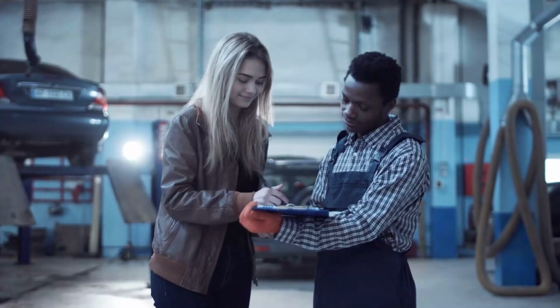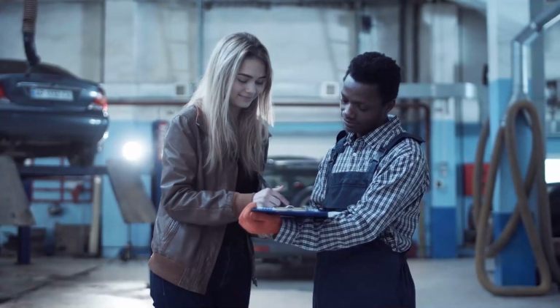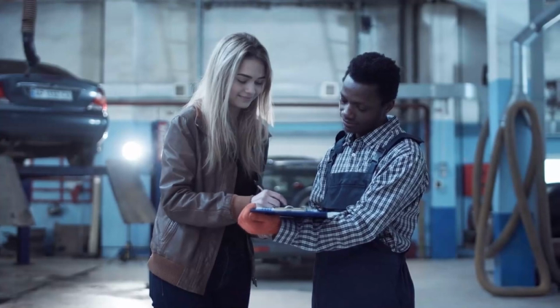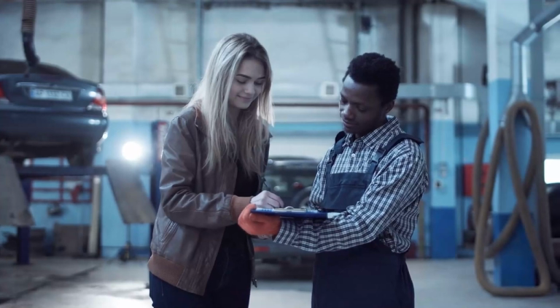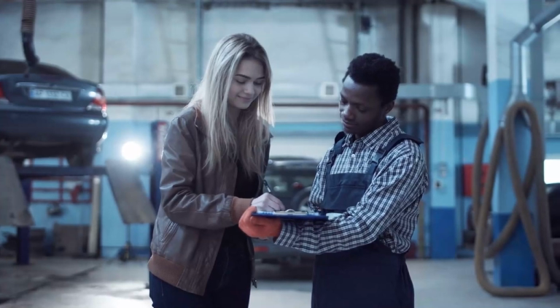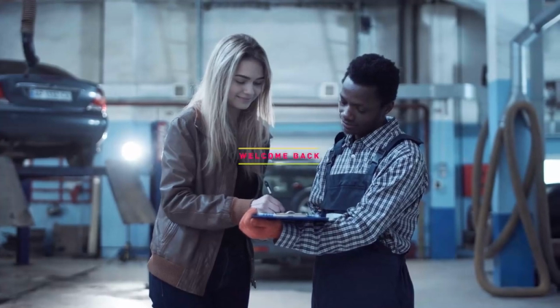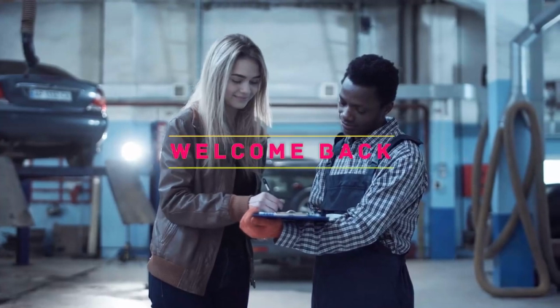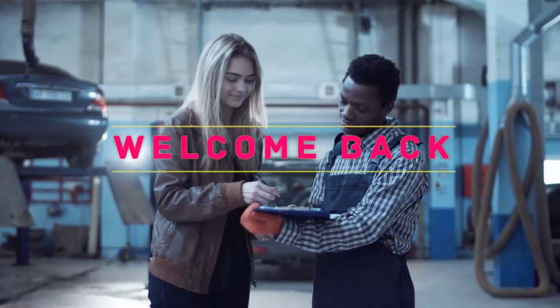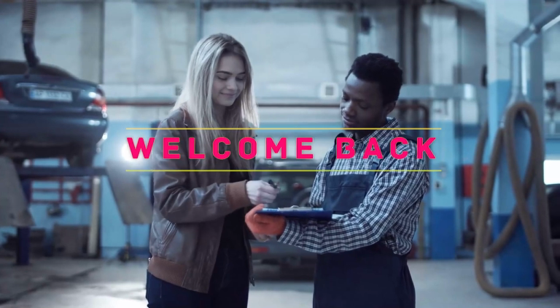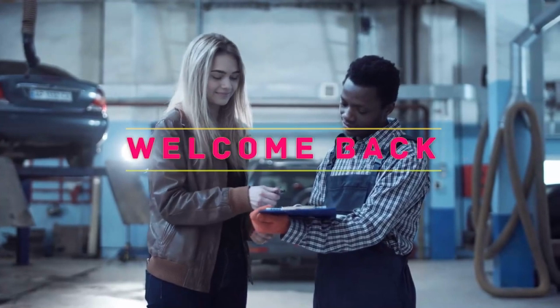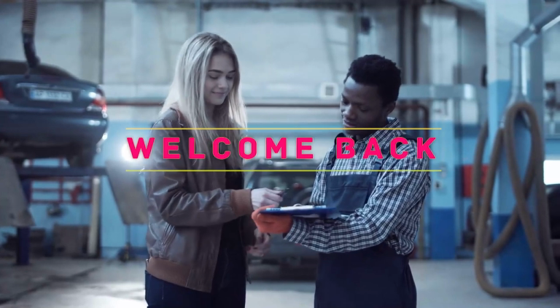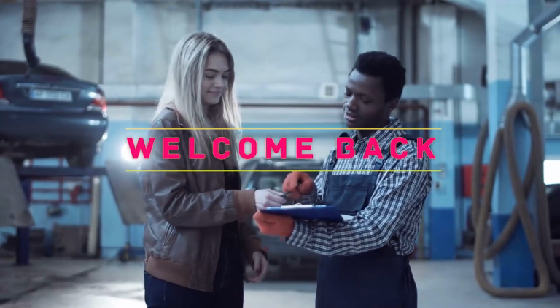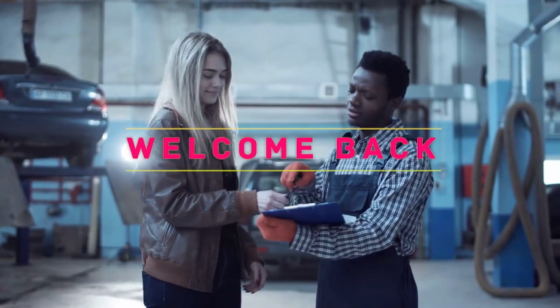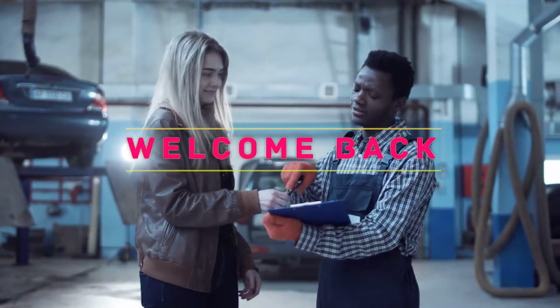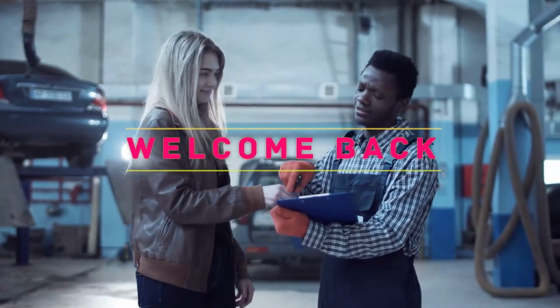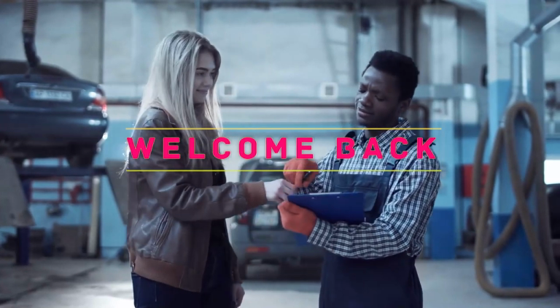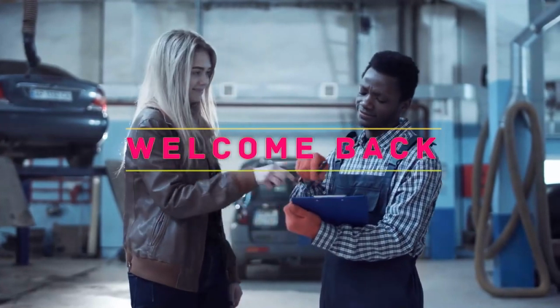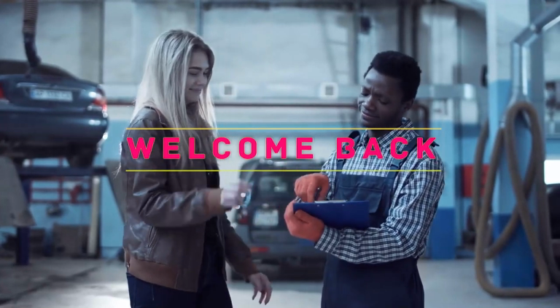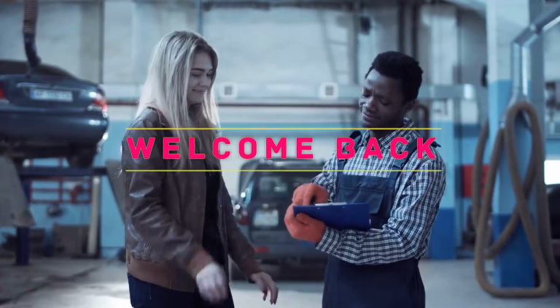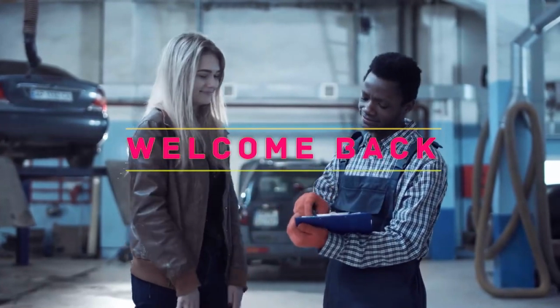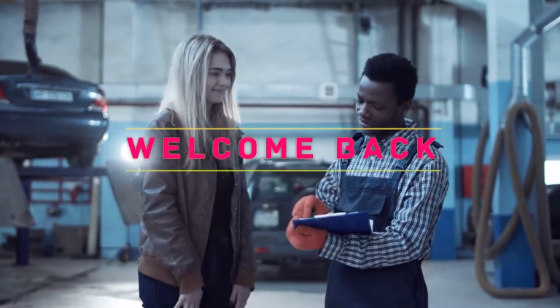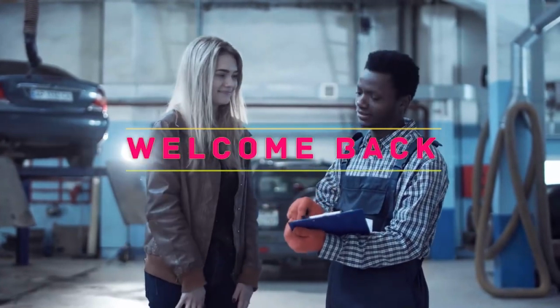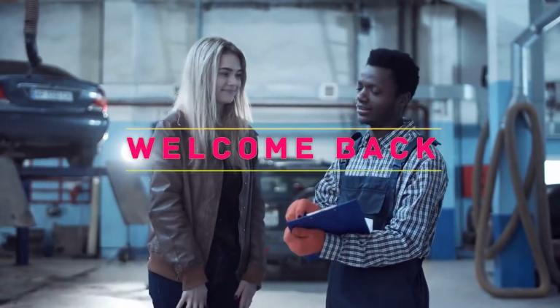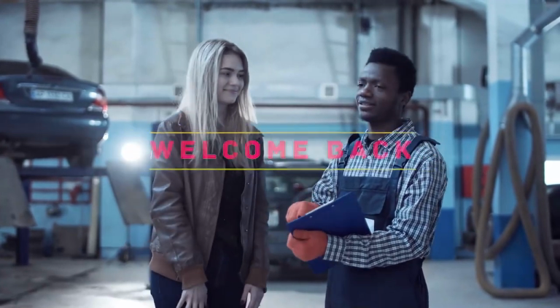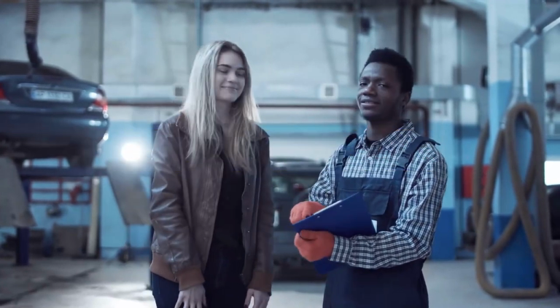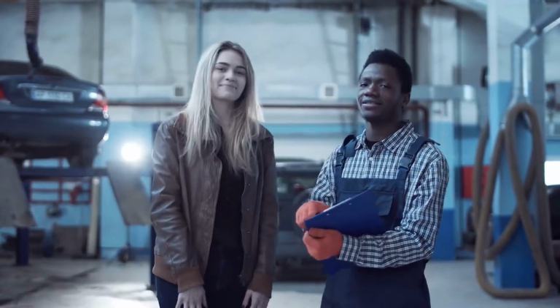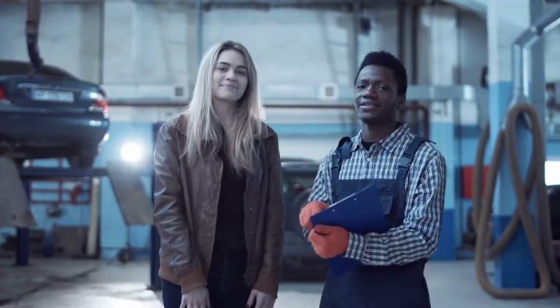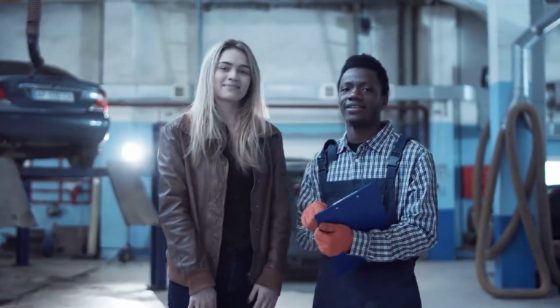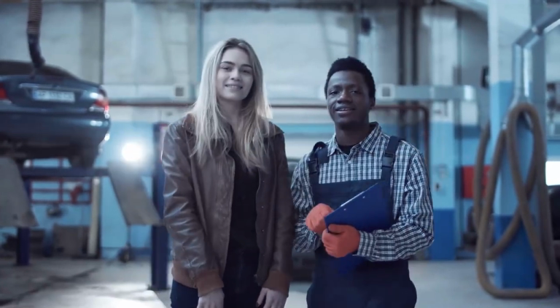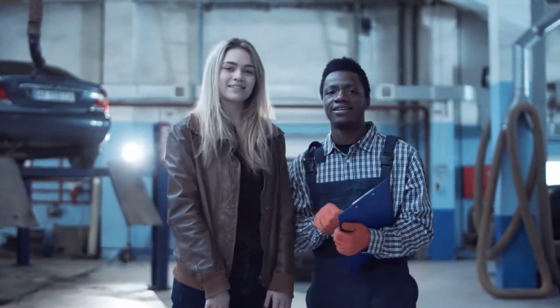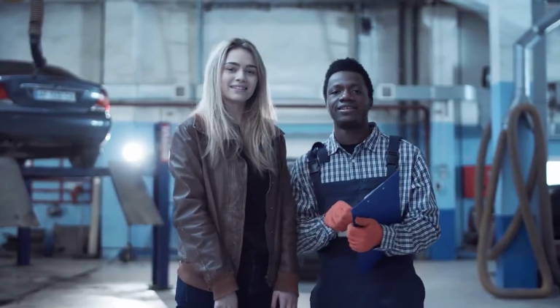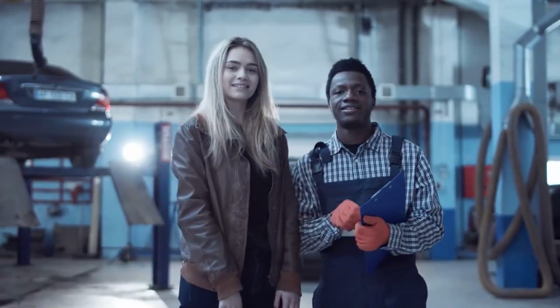Hey, welcome back to my channel. In this video, I'm gonna talk about the top 5 dishwasher detergents.